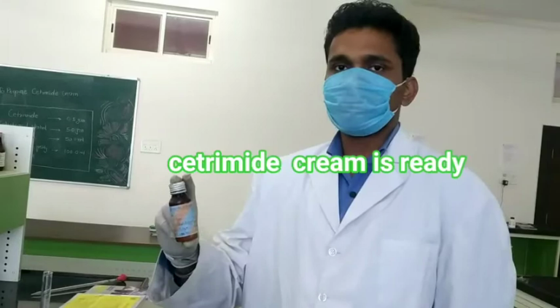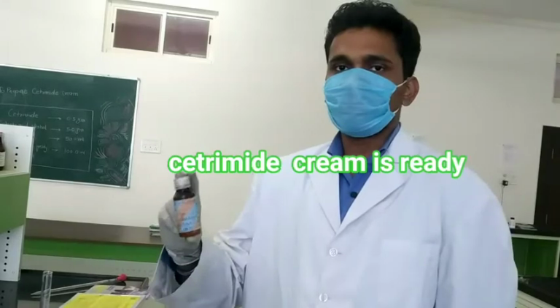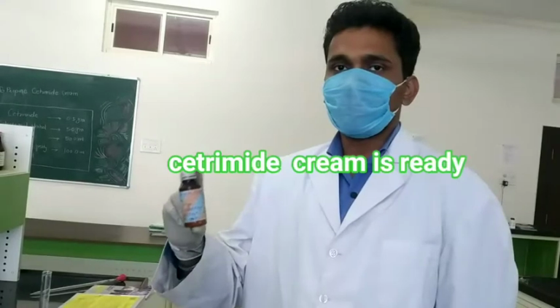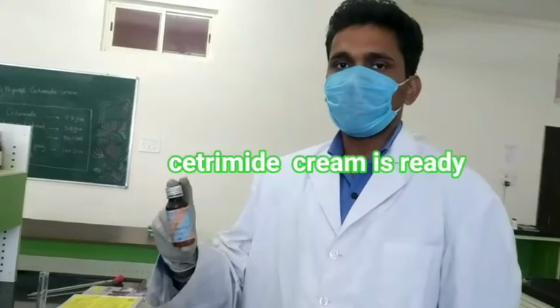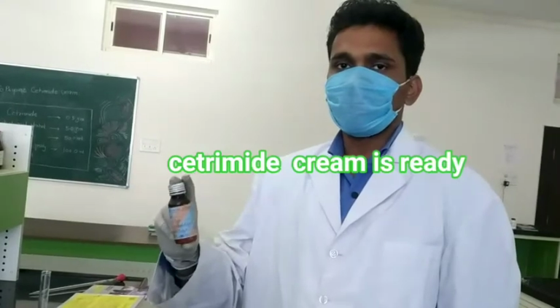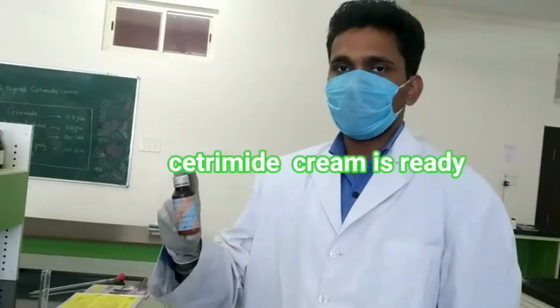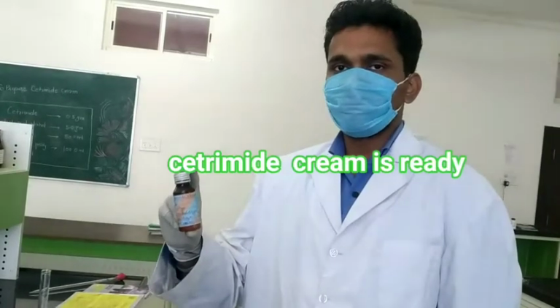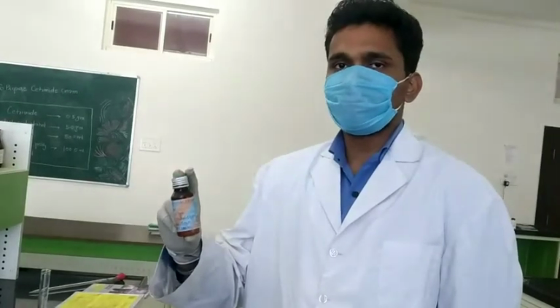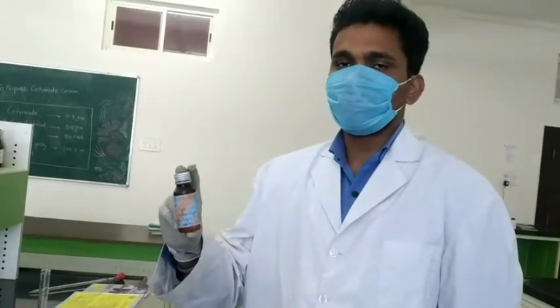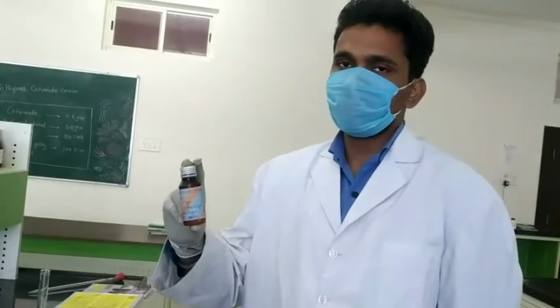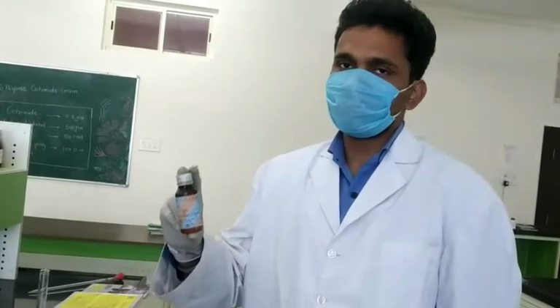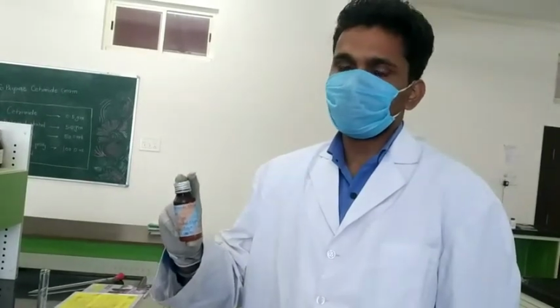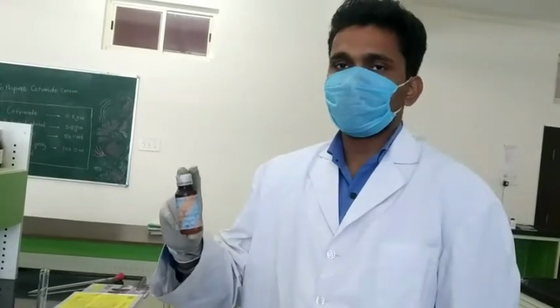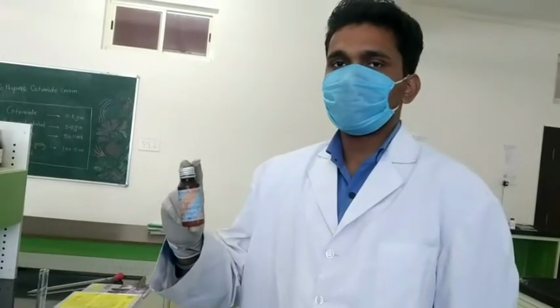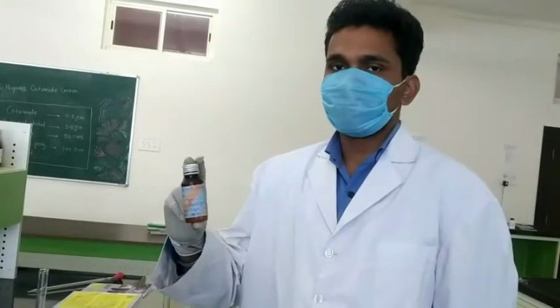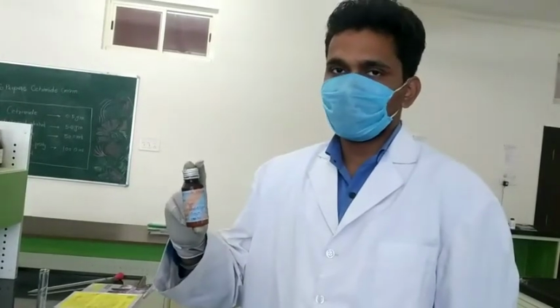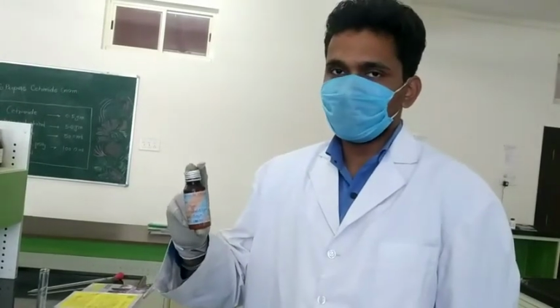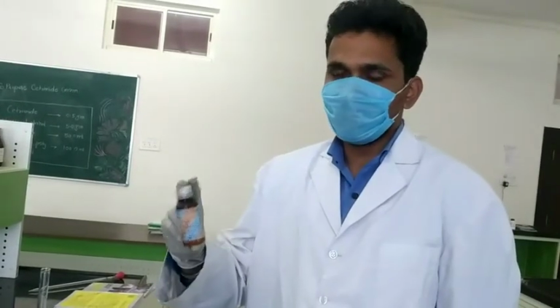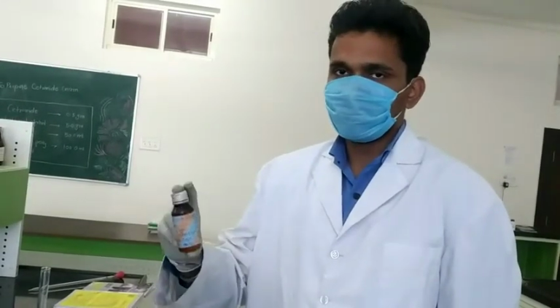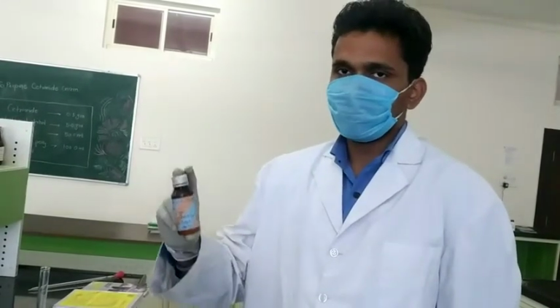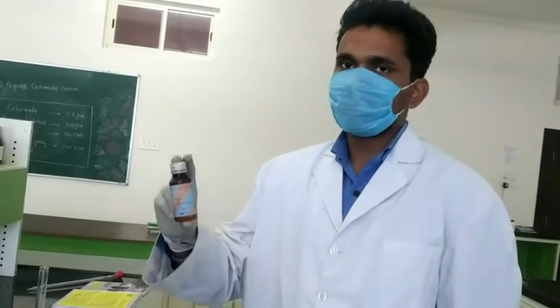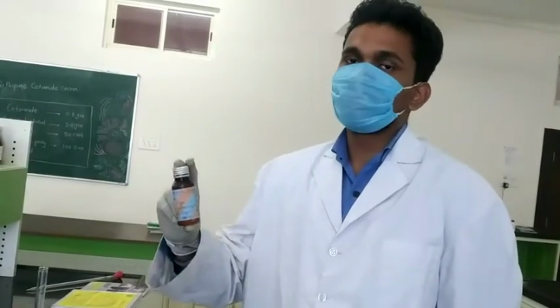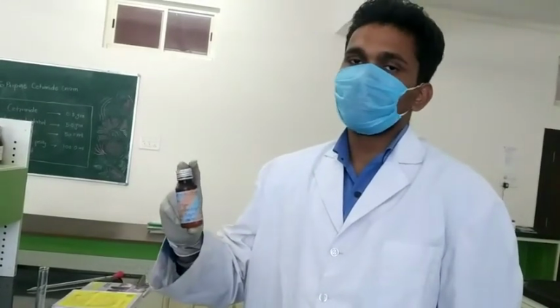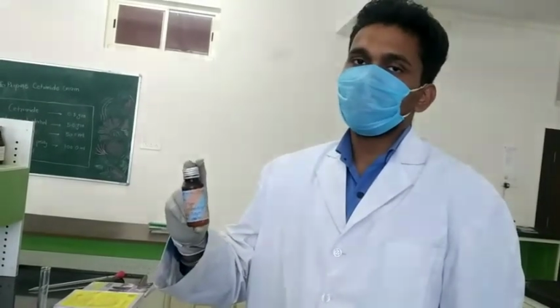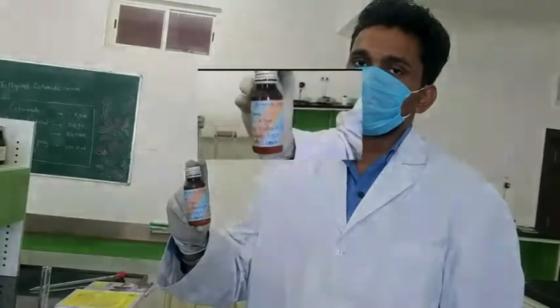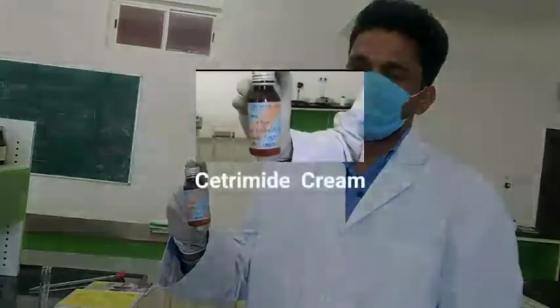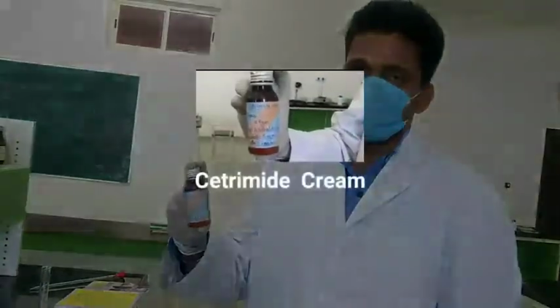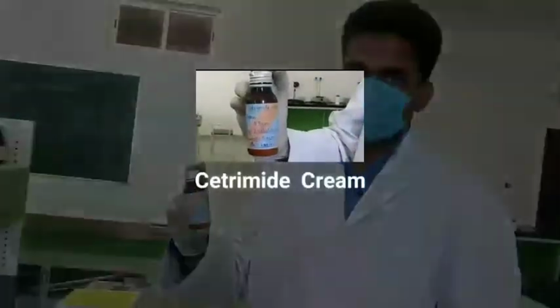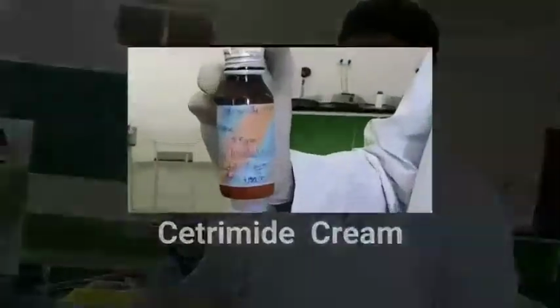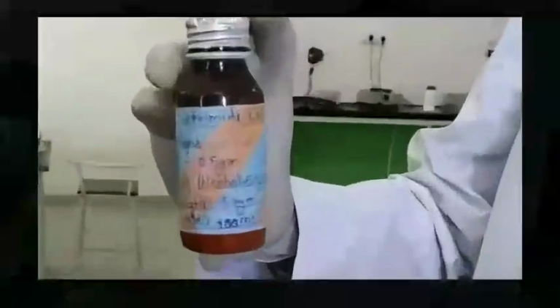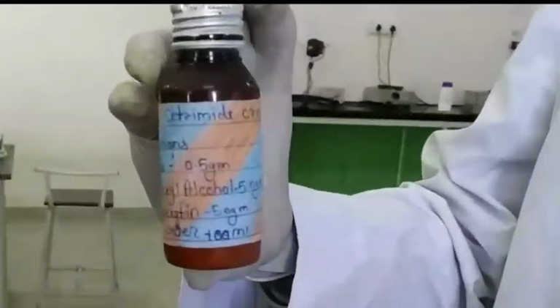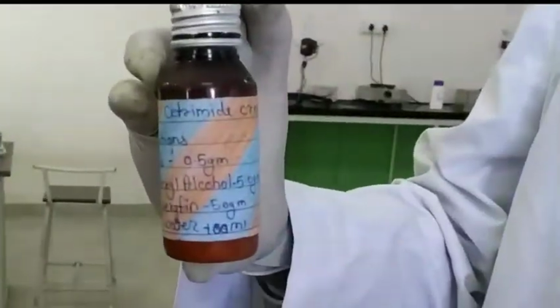This is your container in which you will store your cetrimide cream with a suitable label.